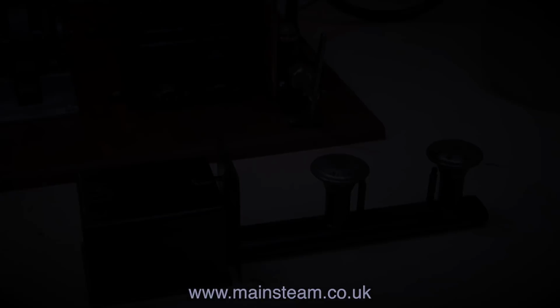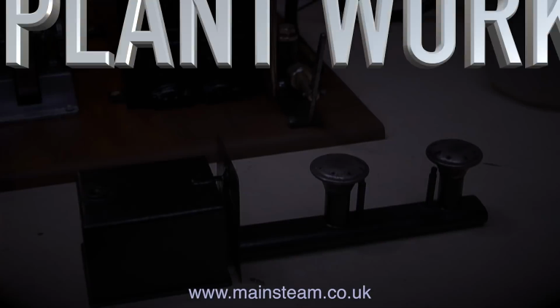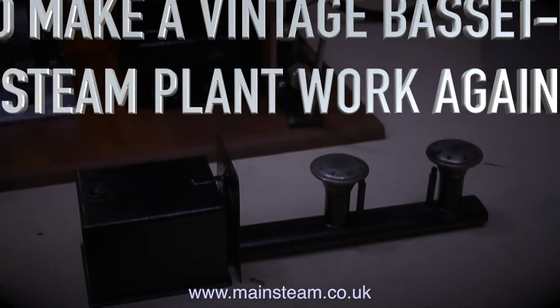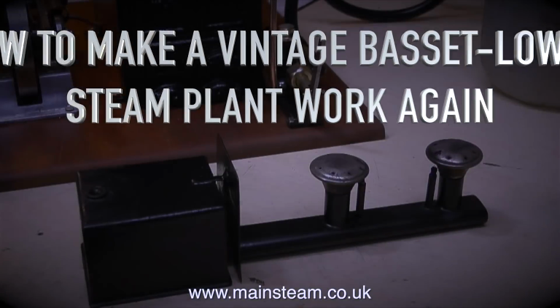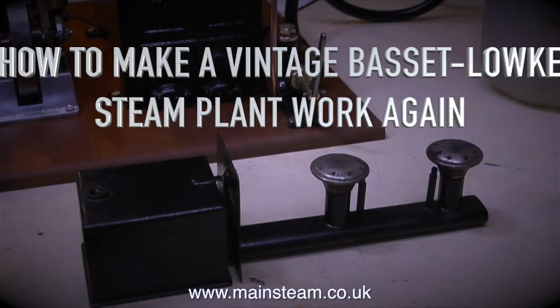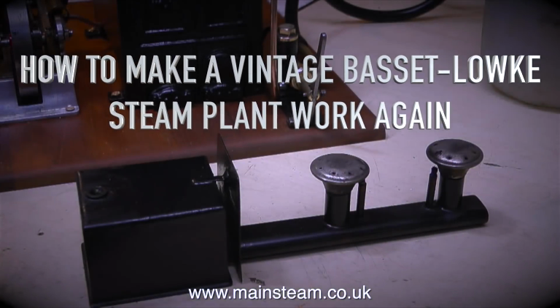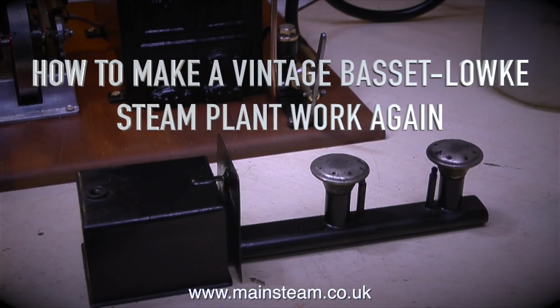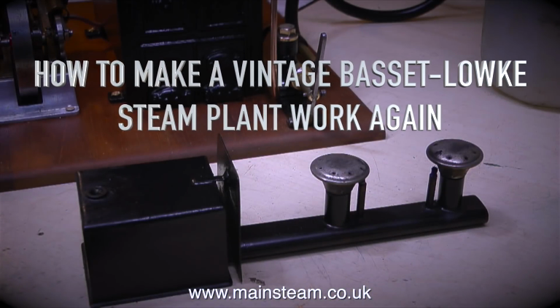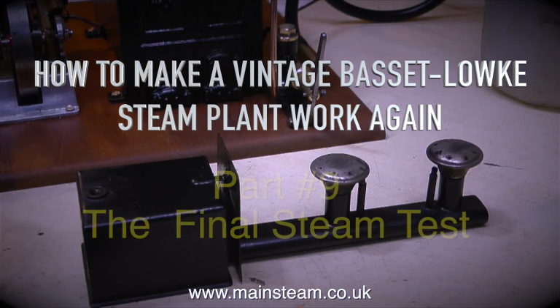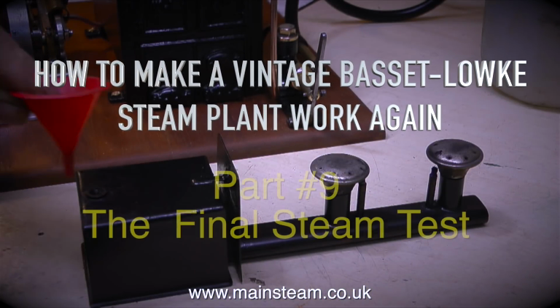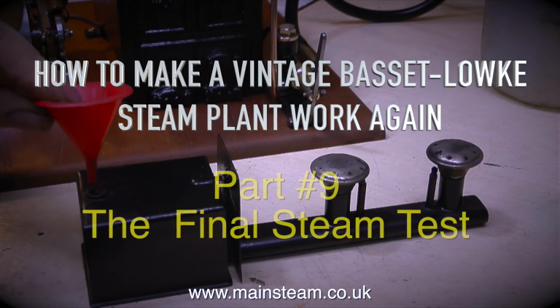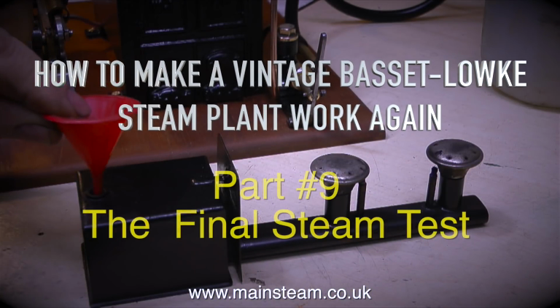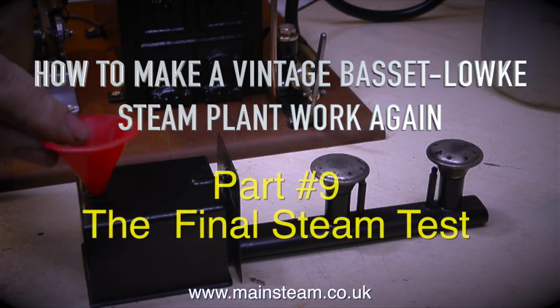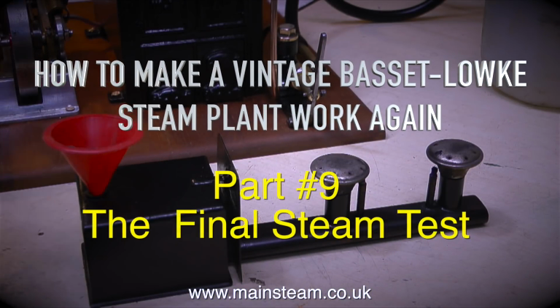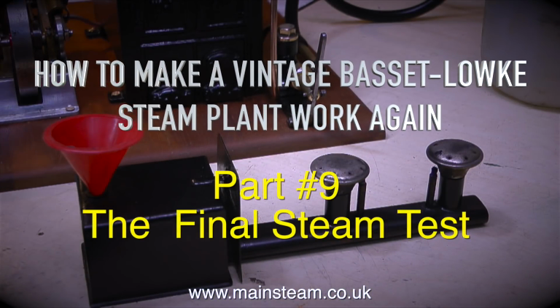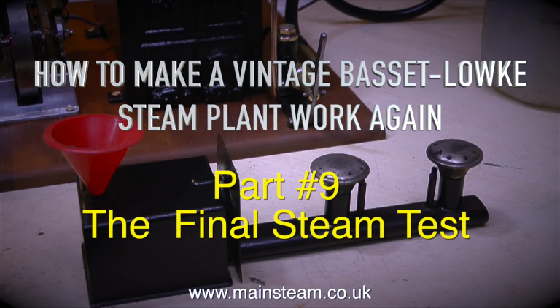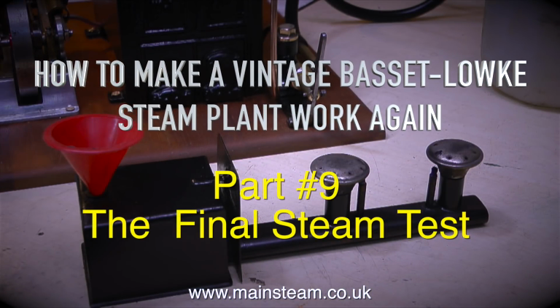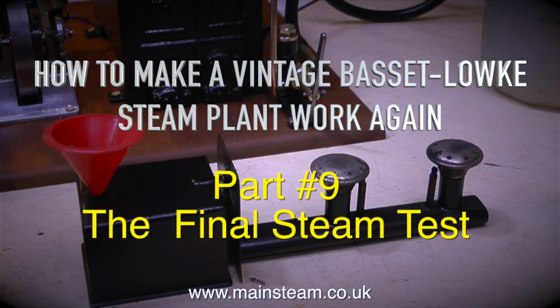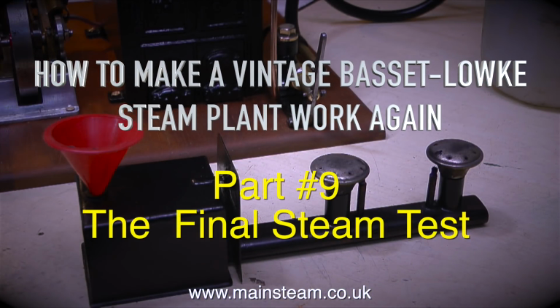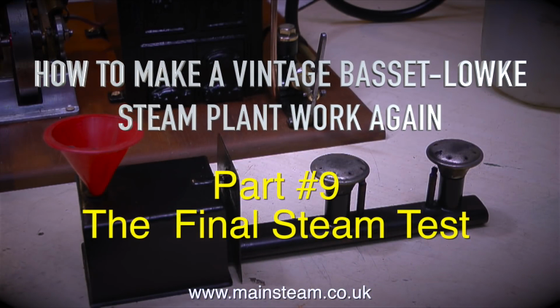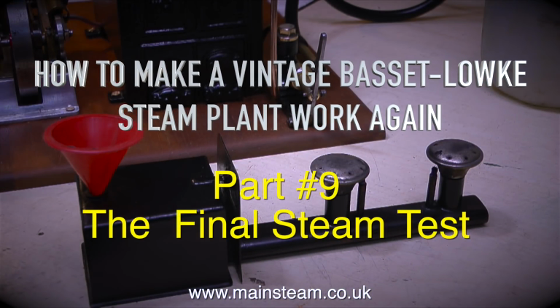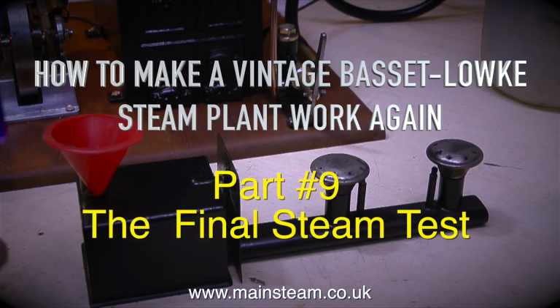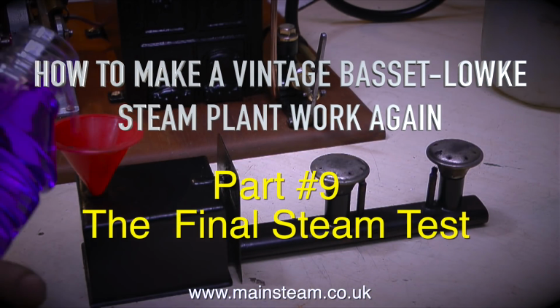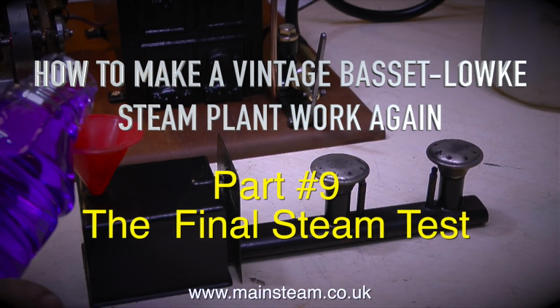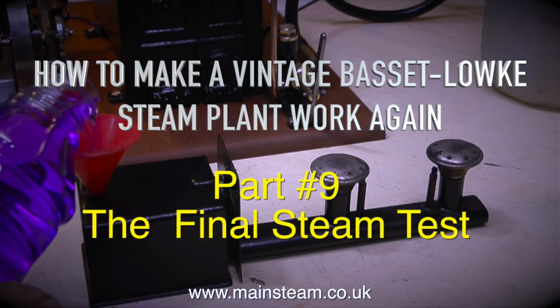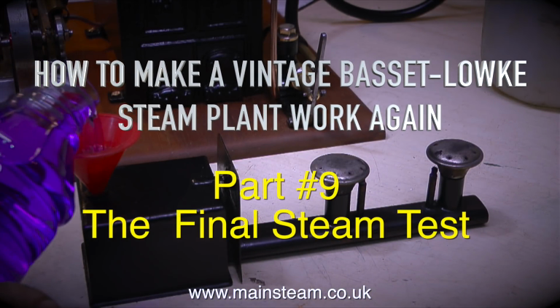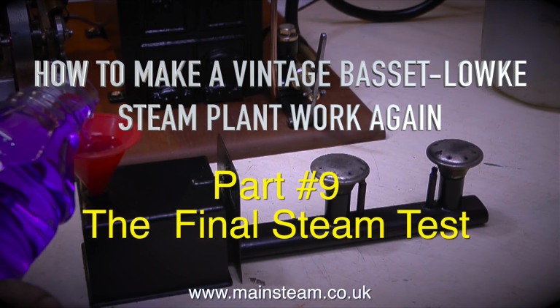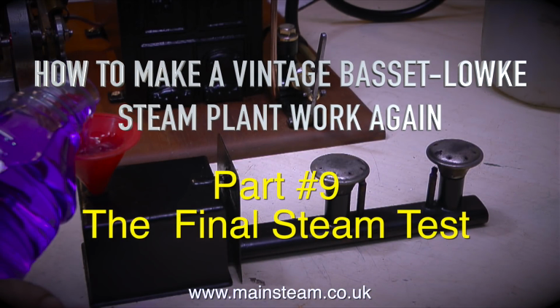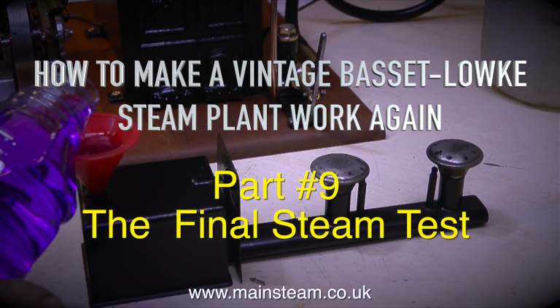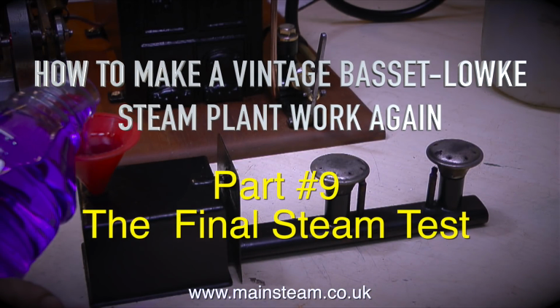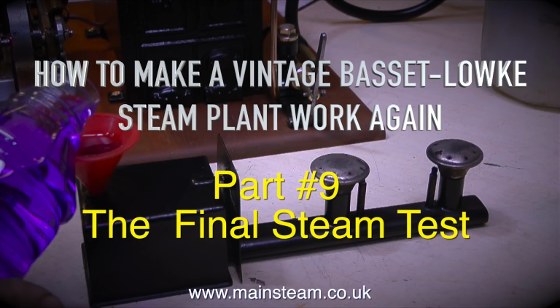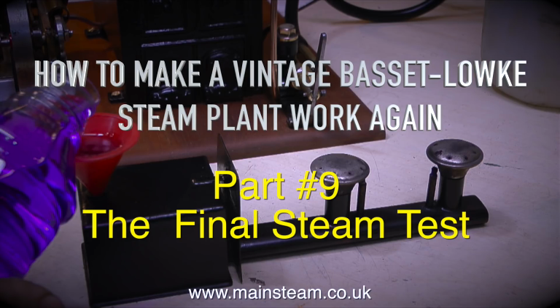How to make a vintage Basset Loke steam plant work again, part 9, the final steam test.